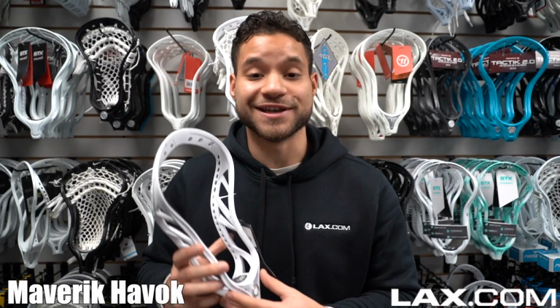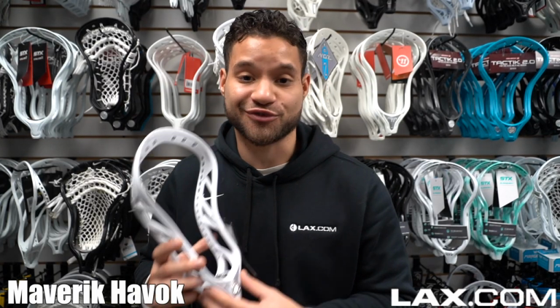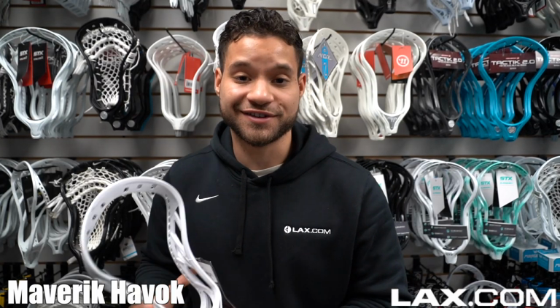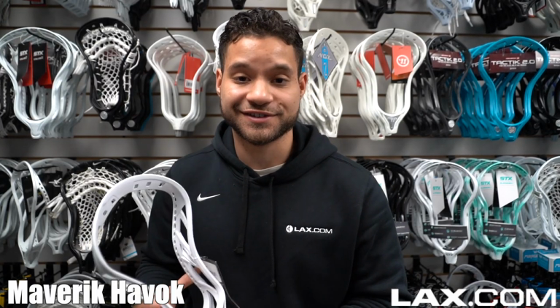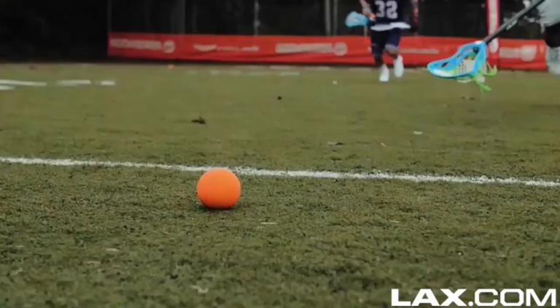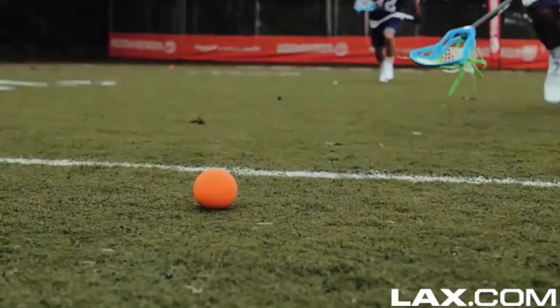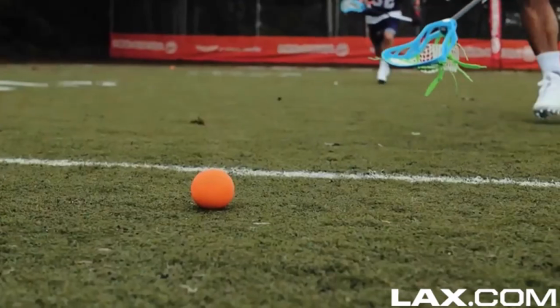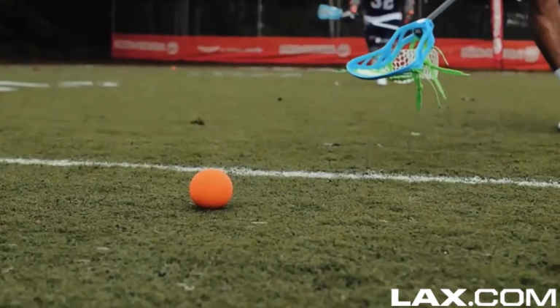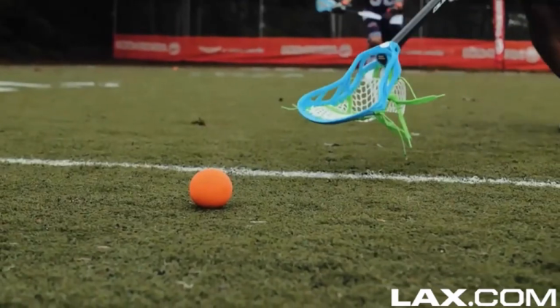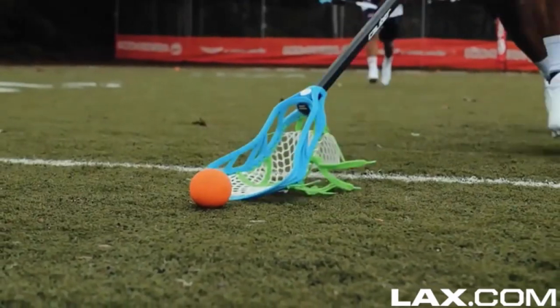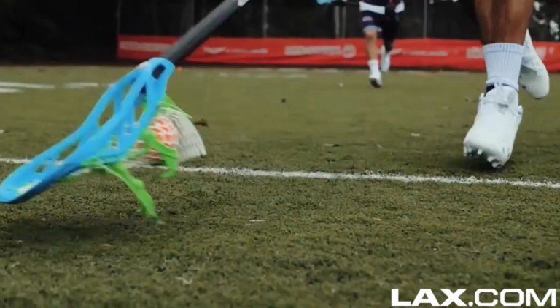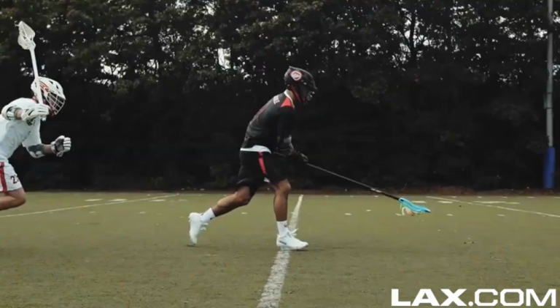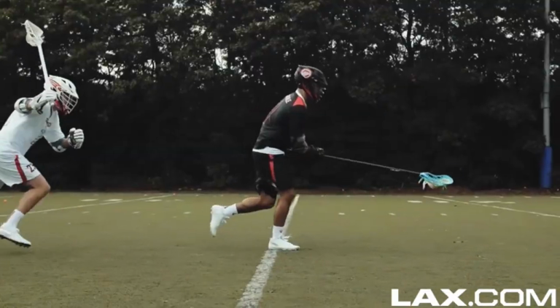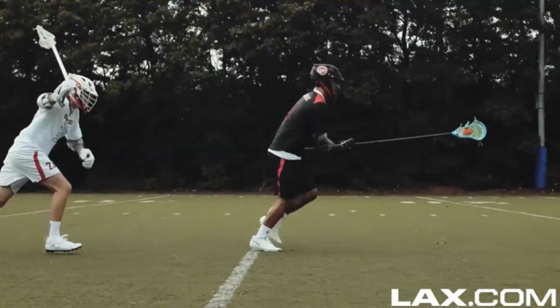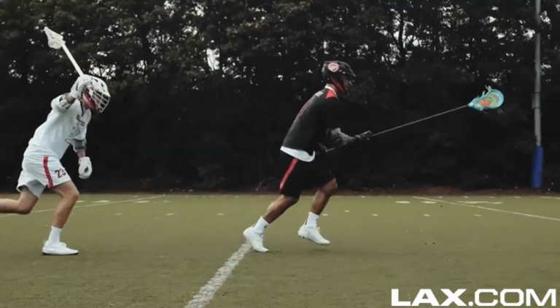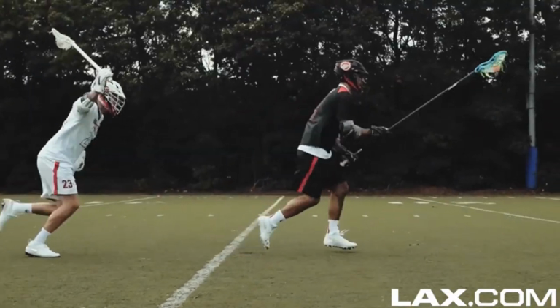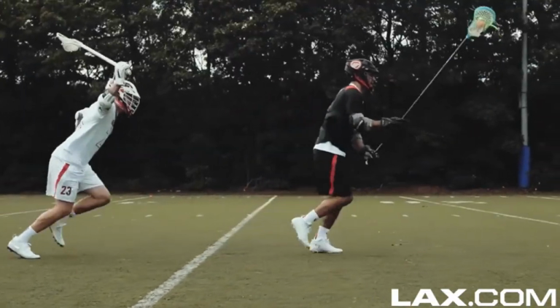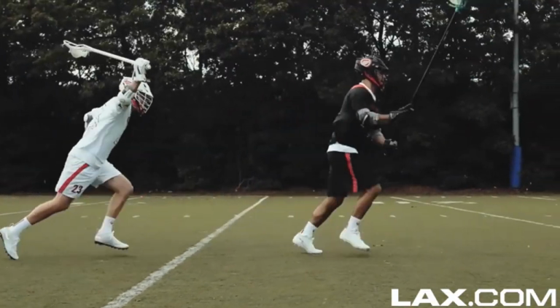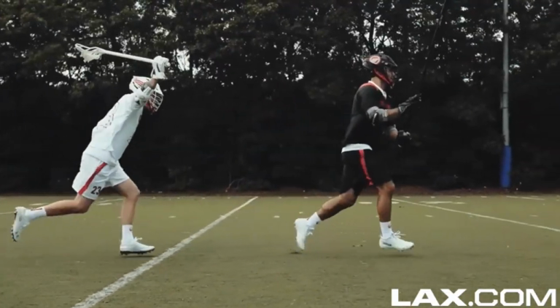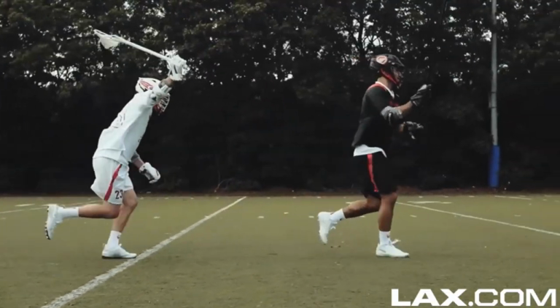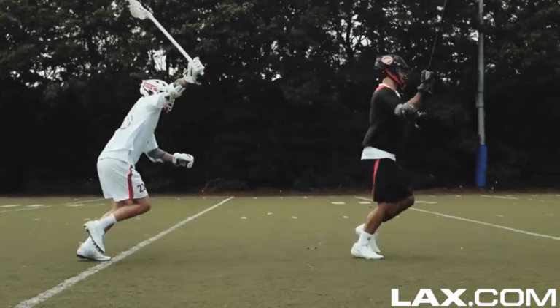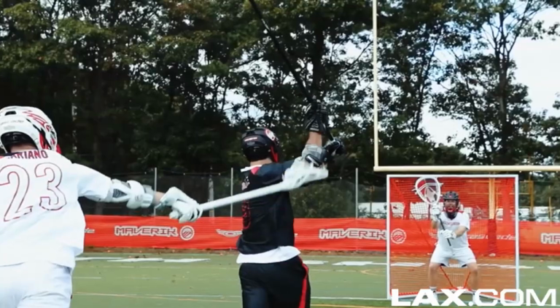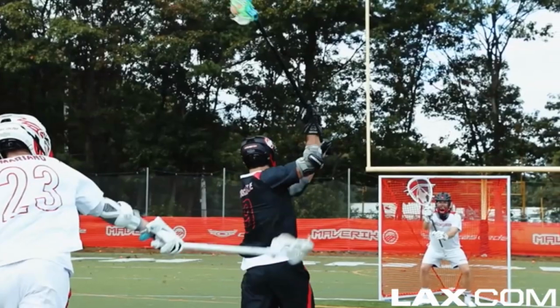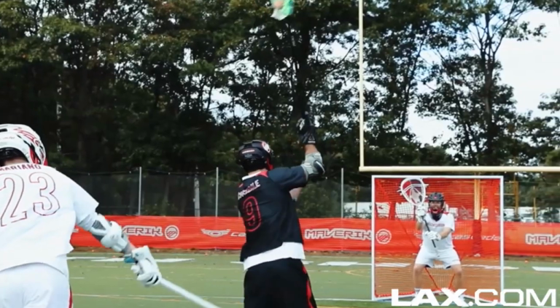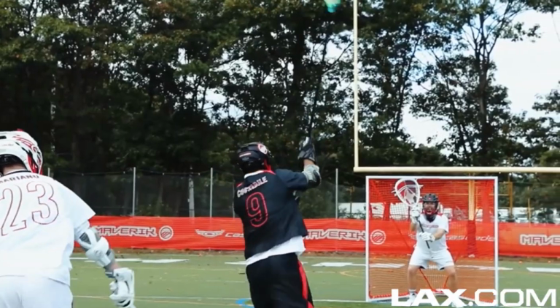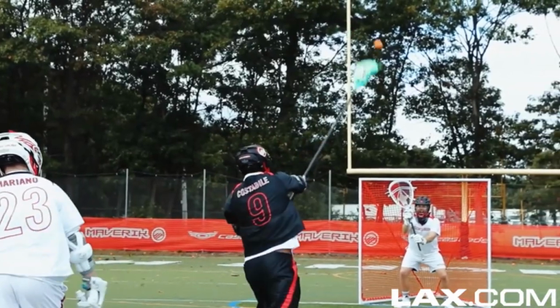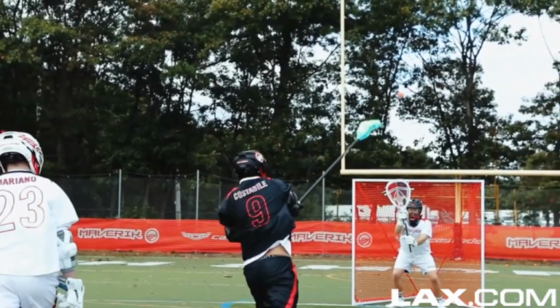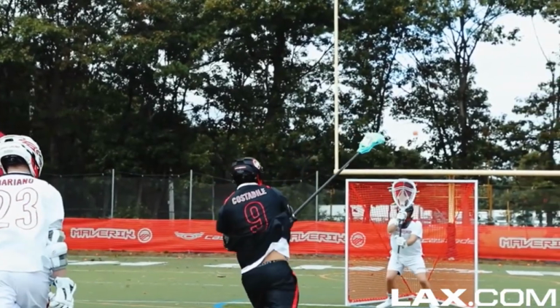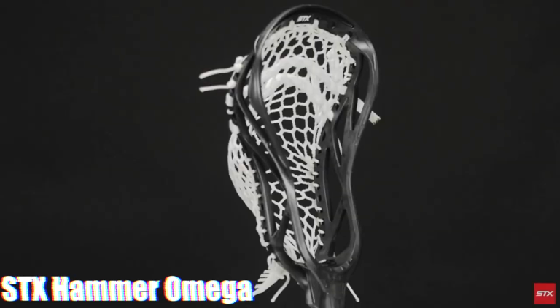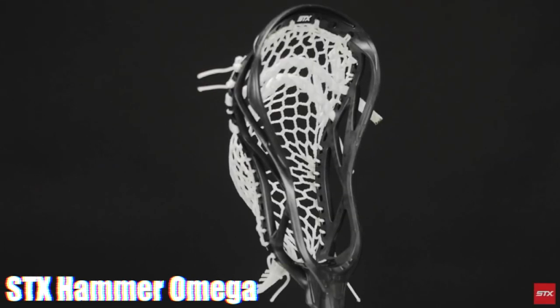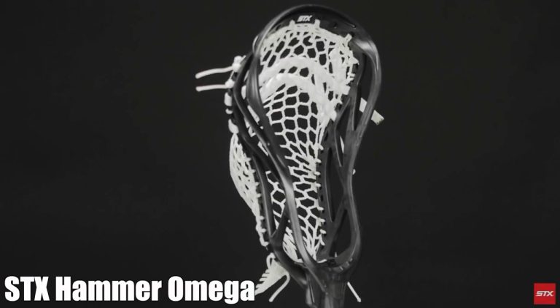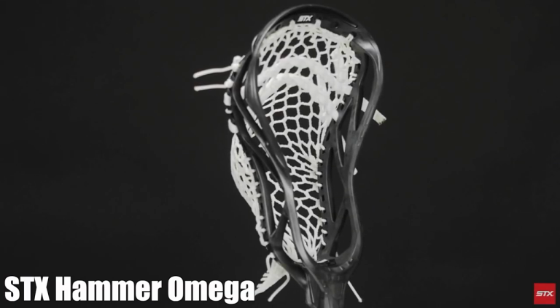Next, we have the Maverick Havoc — the LSM's best friend. It's great for ground balls, but this head is clutch for pushing transition and generating some offense.